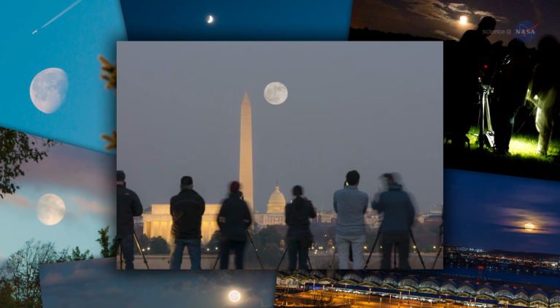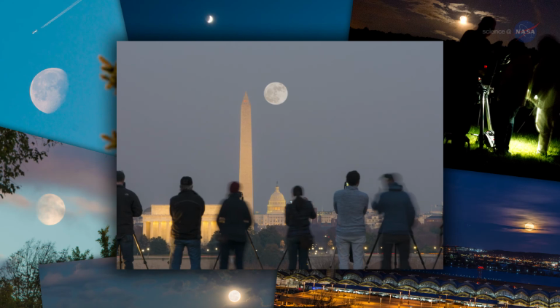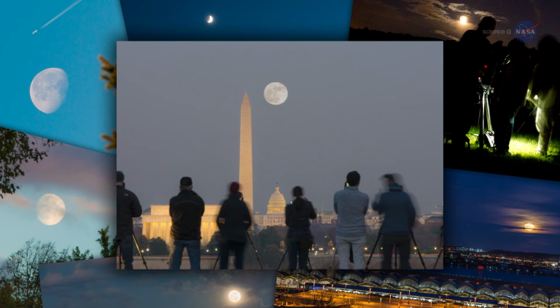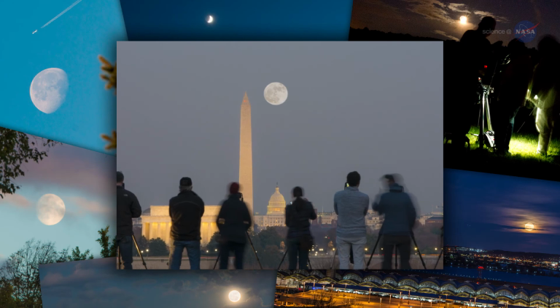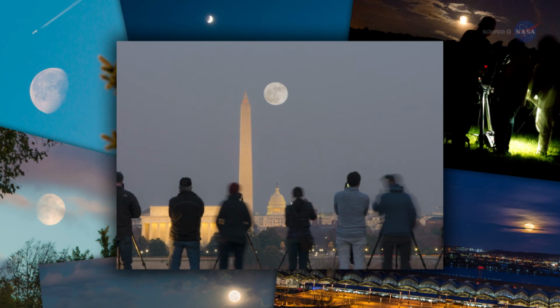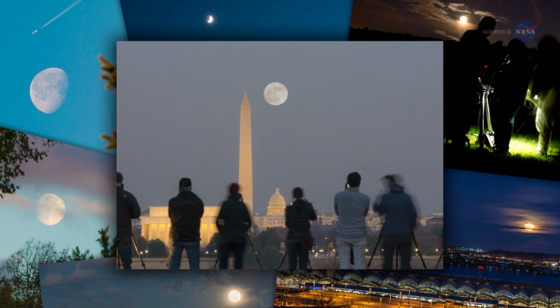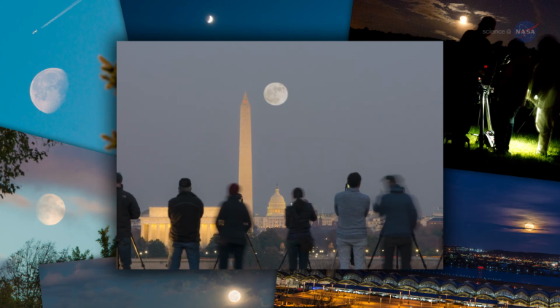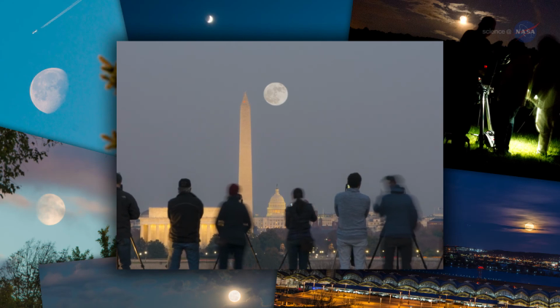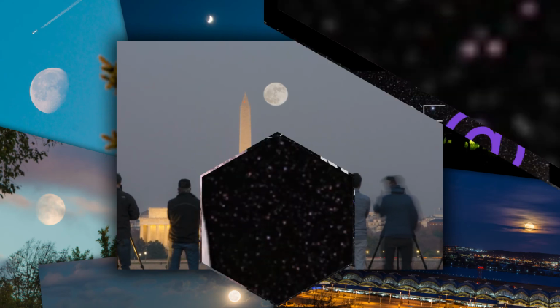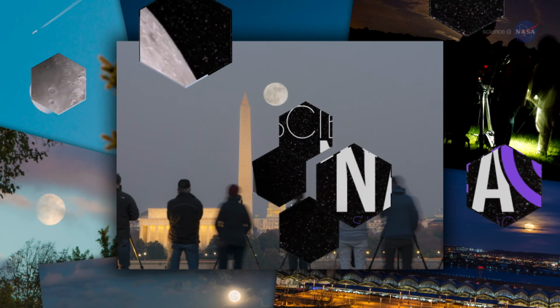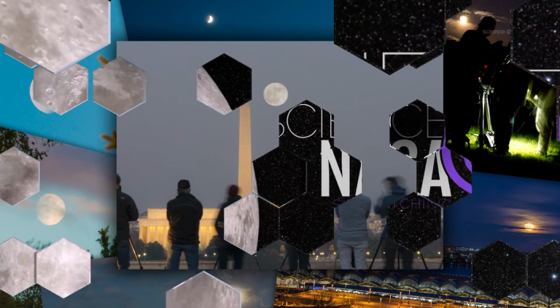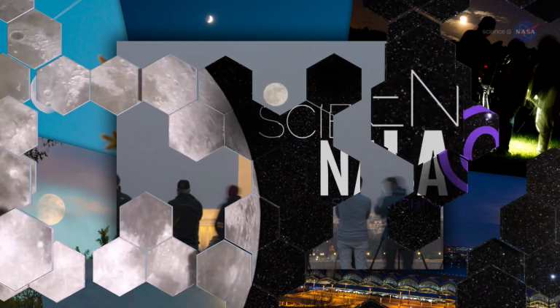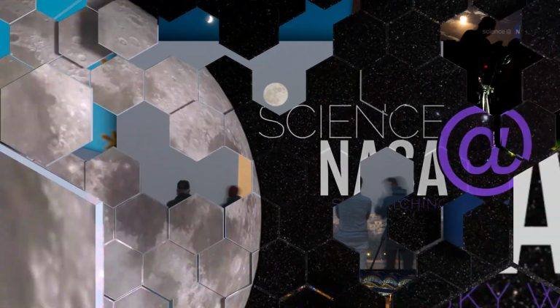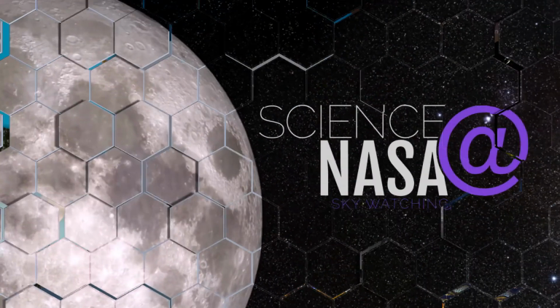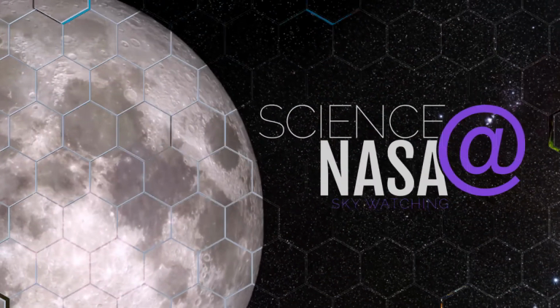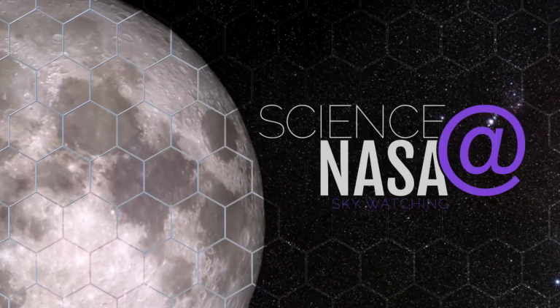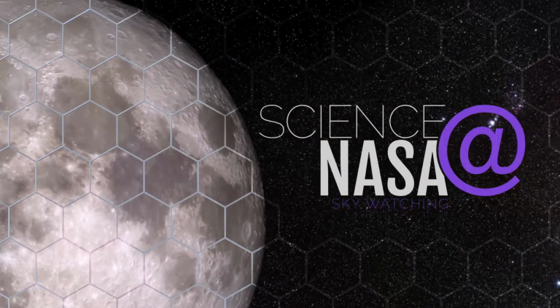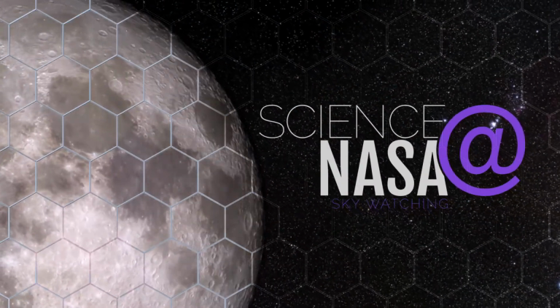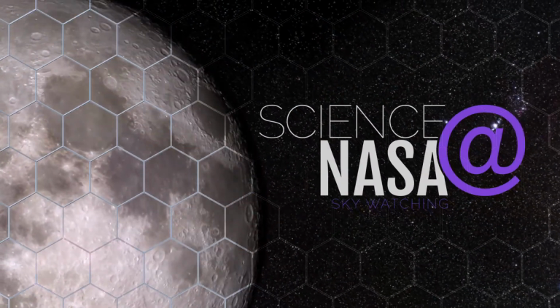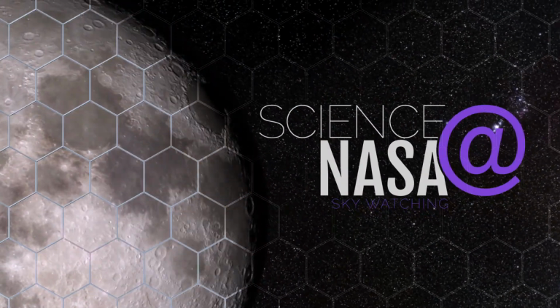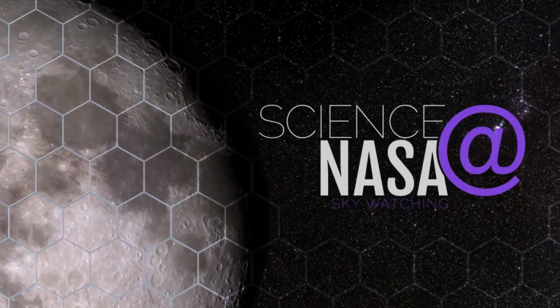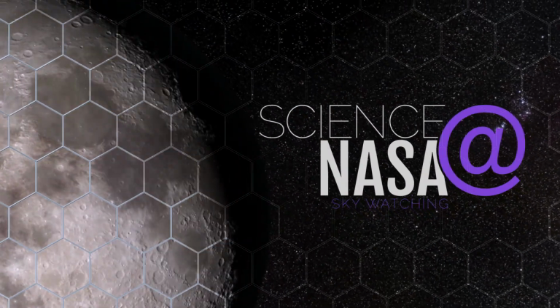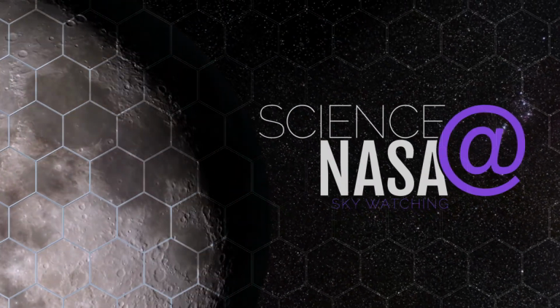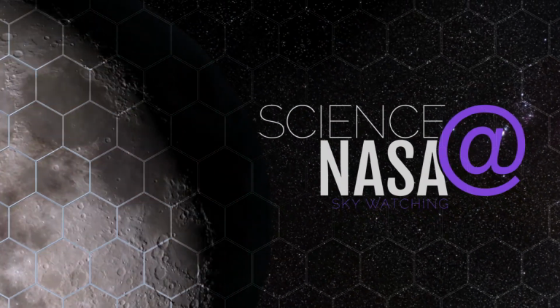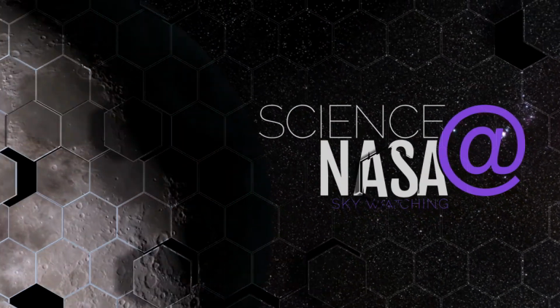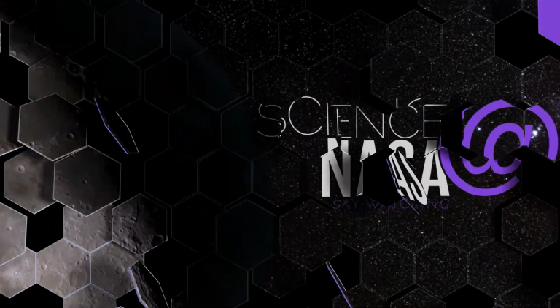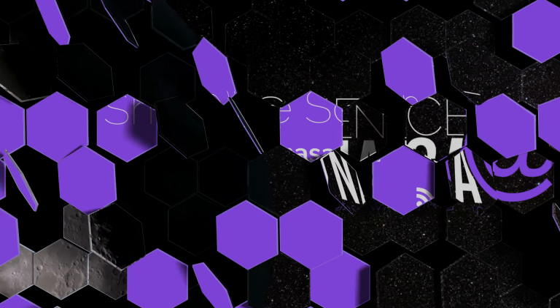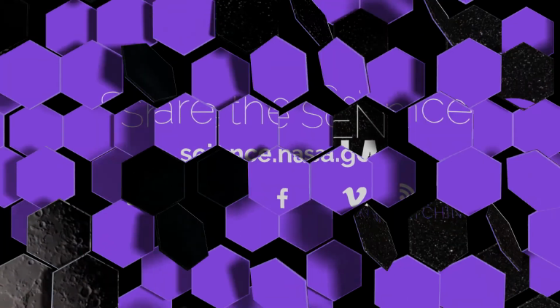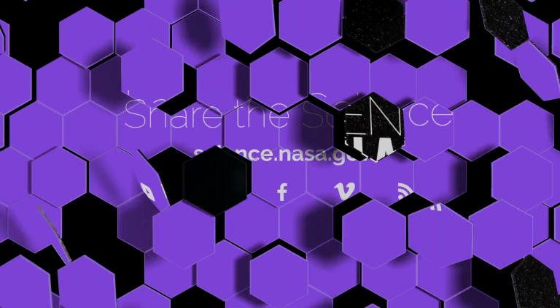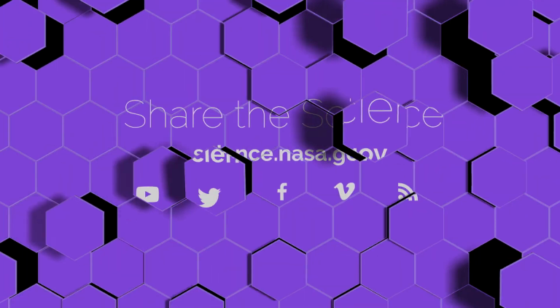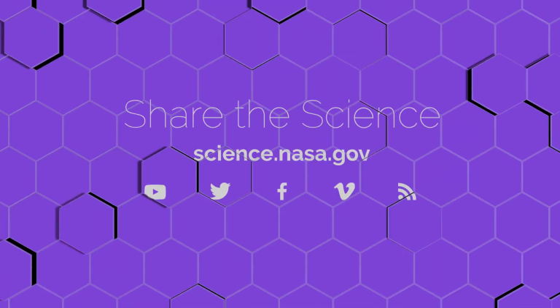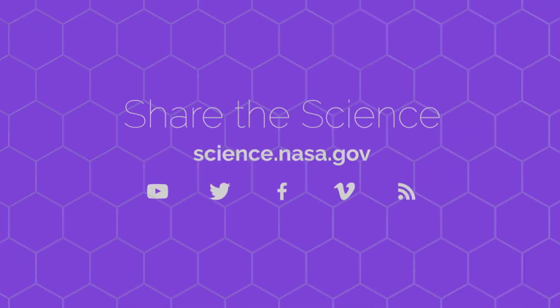For more illuminating facts about supermoons, lunar eclipses, and other marvels of the night sky, visit science.nasa.gov.